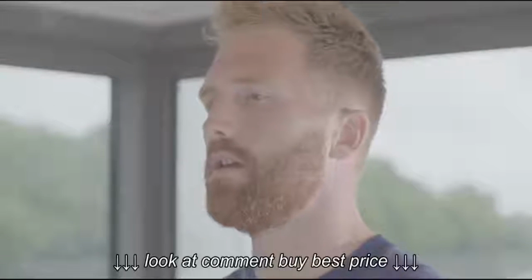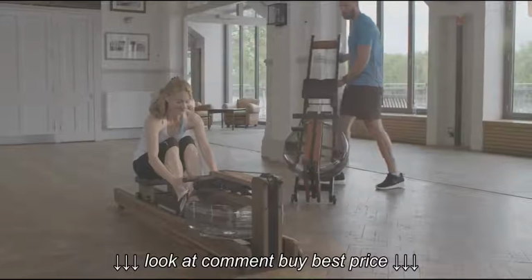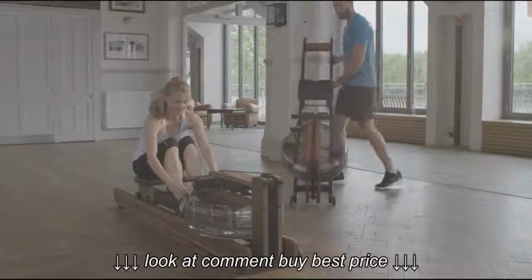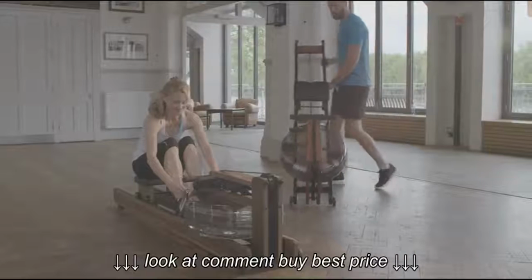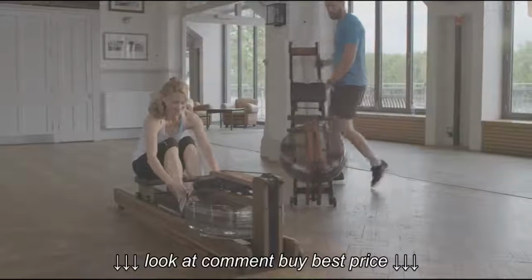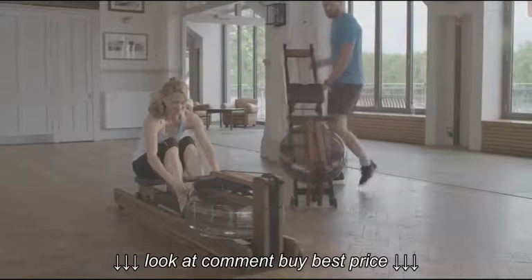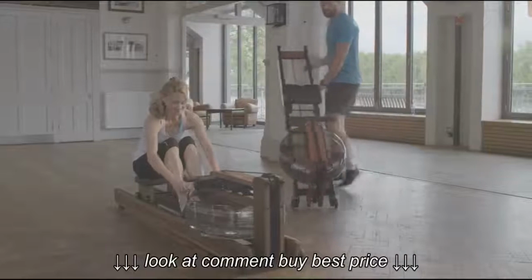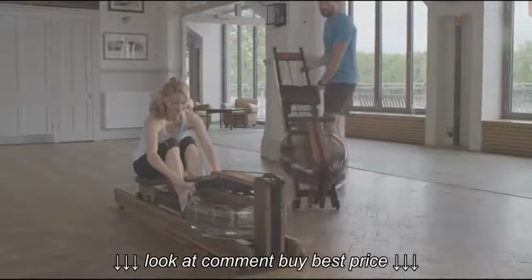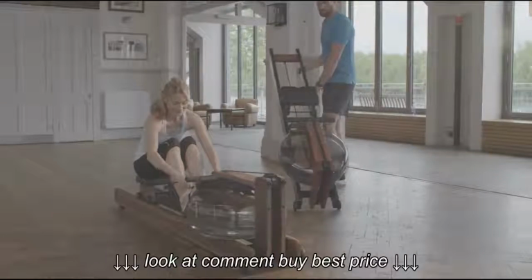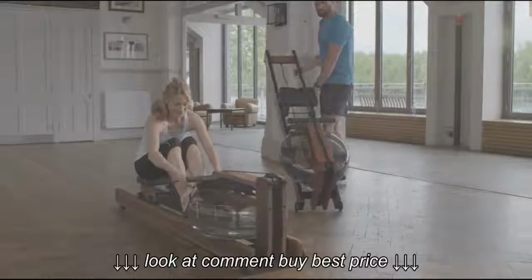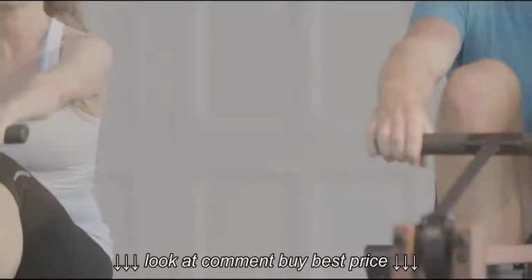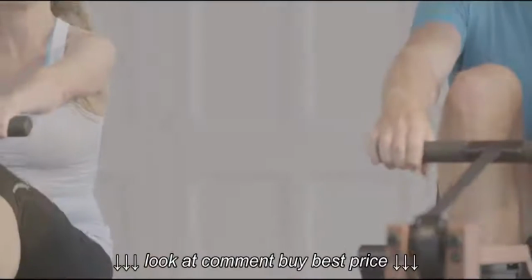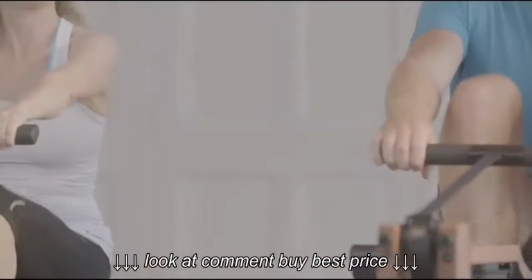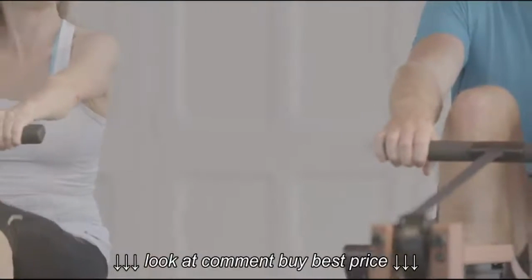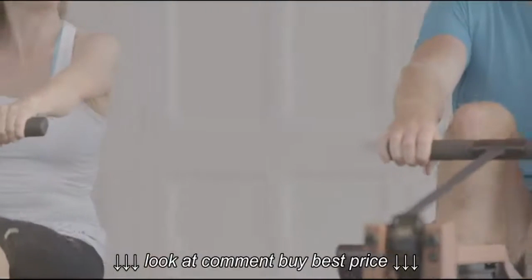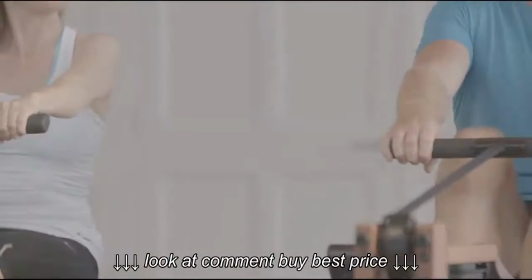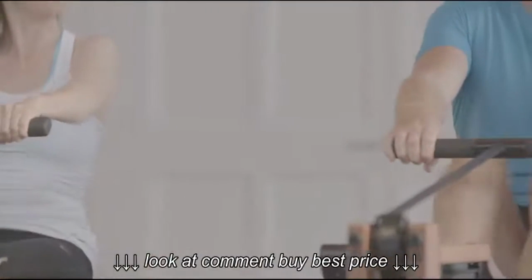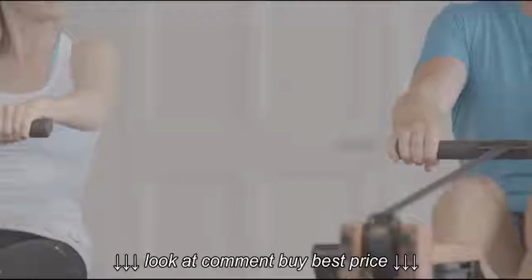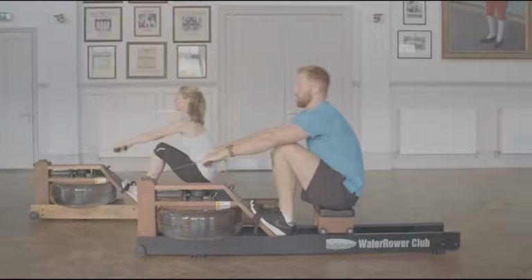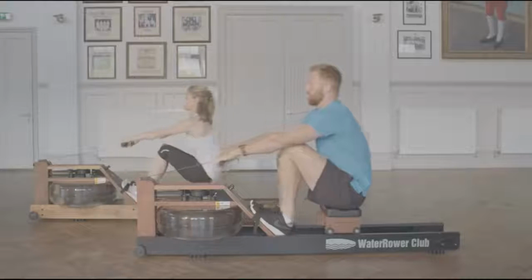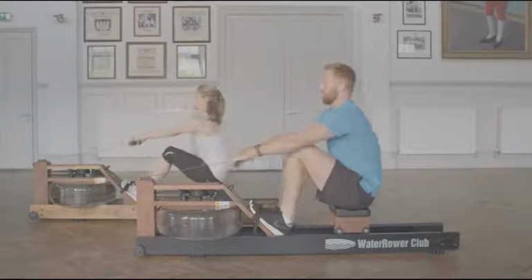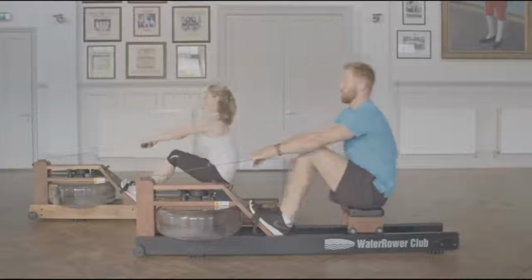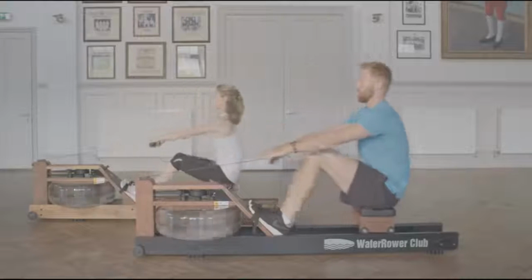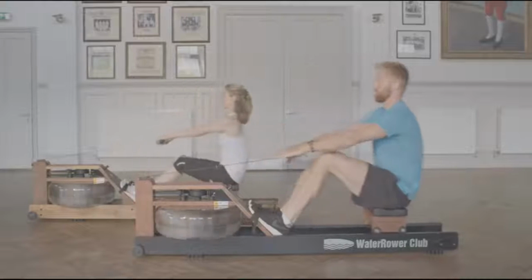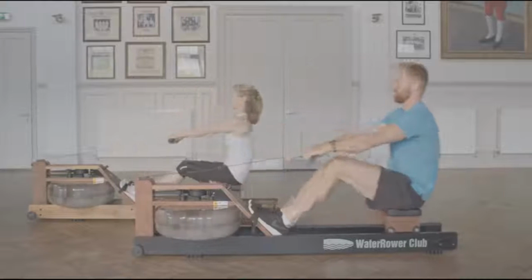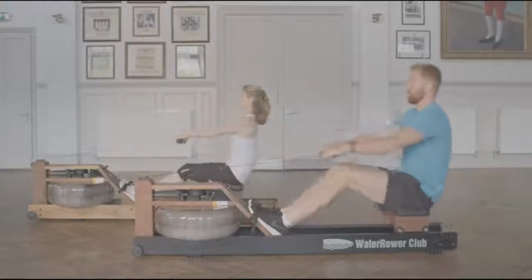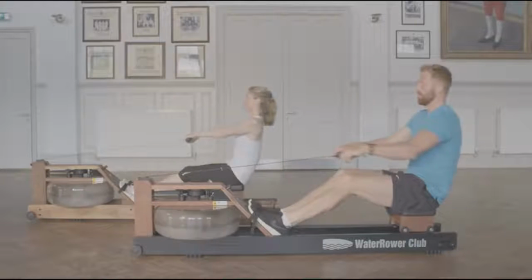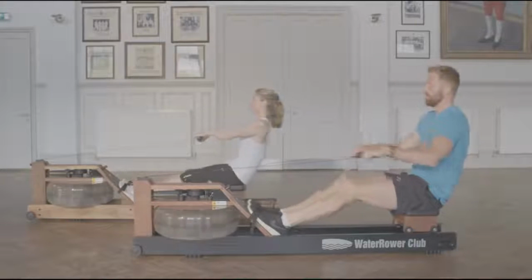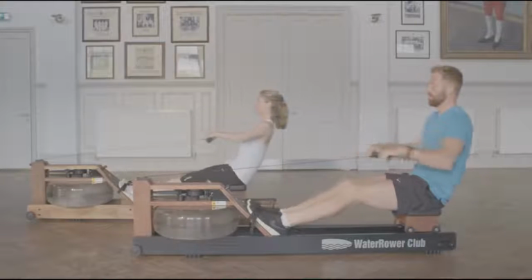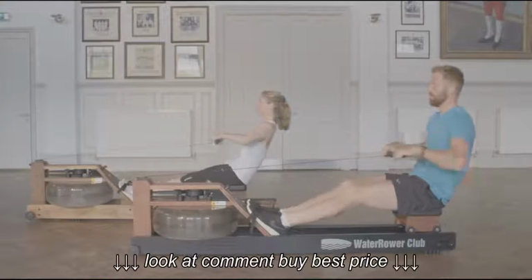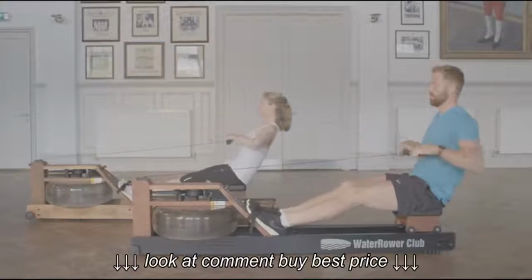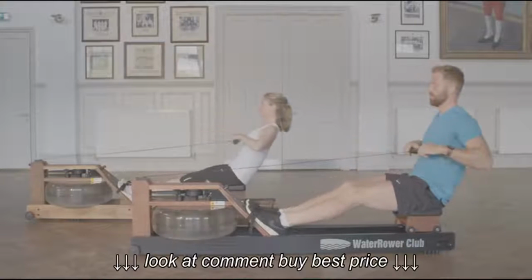You focus on the order, power, and then the timing. It's arms, body, legs — legs, body, arms.